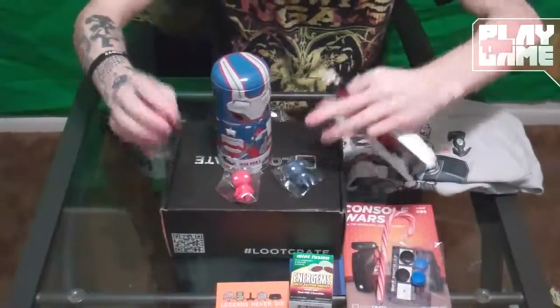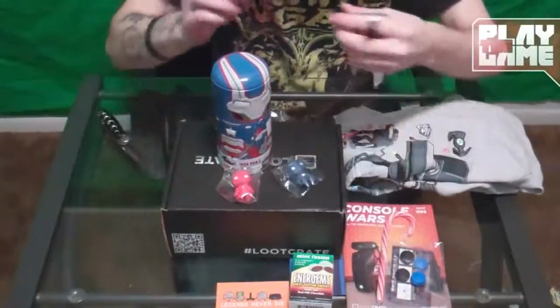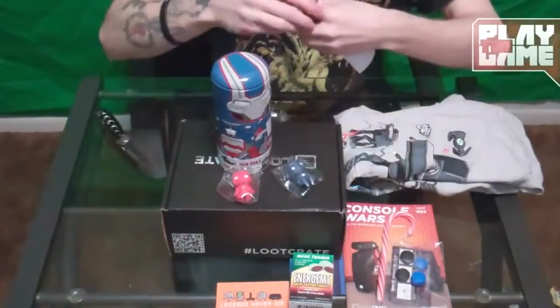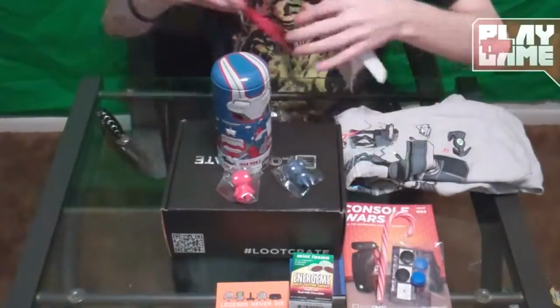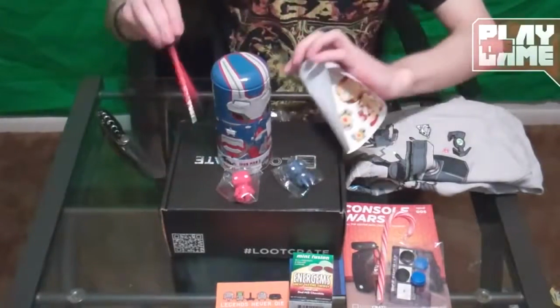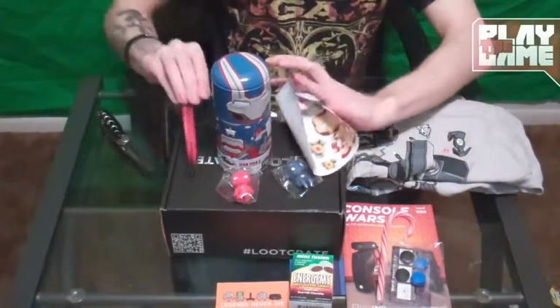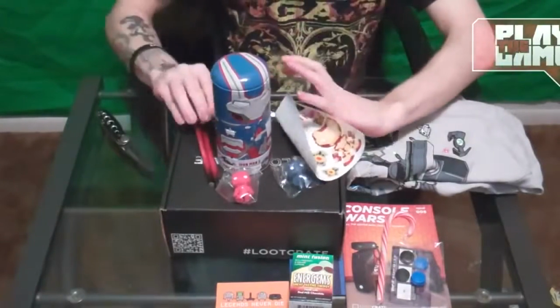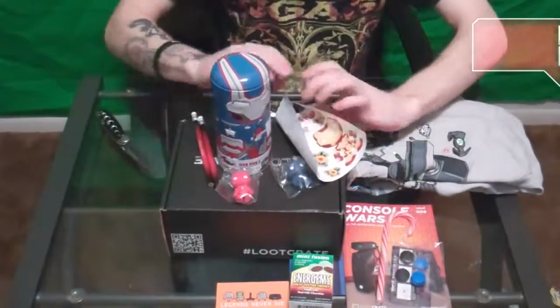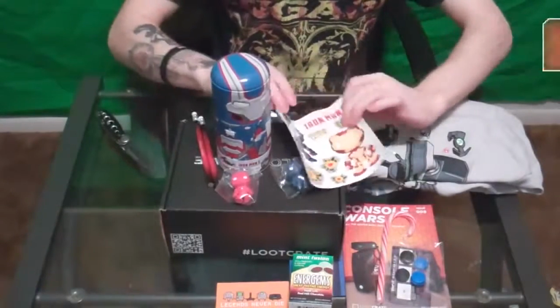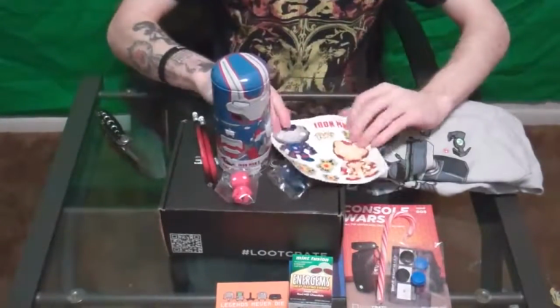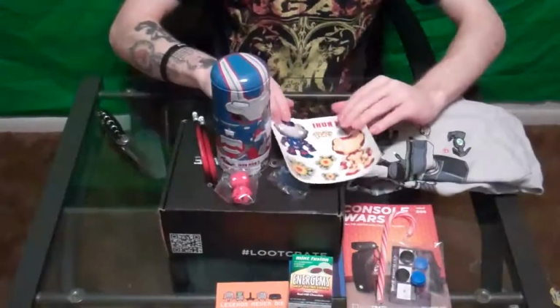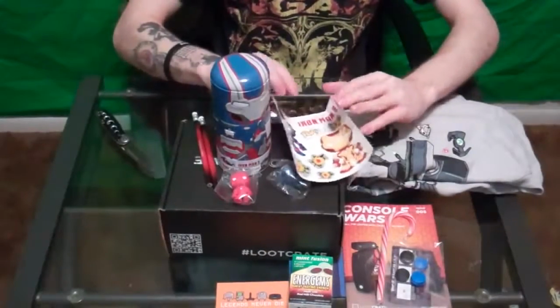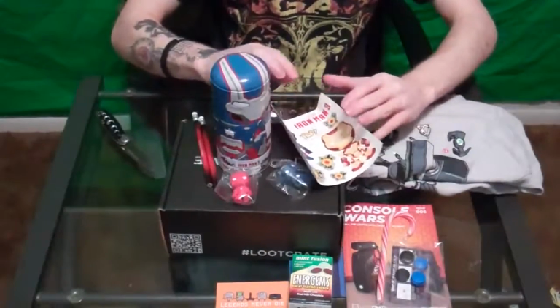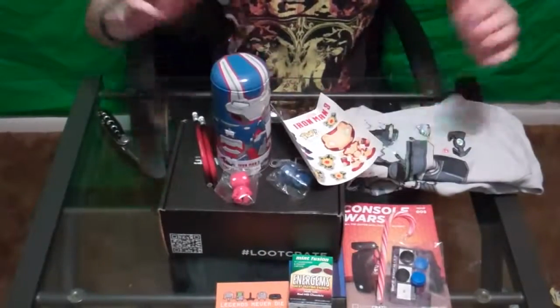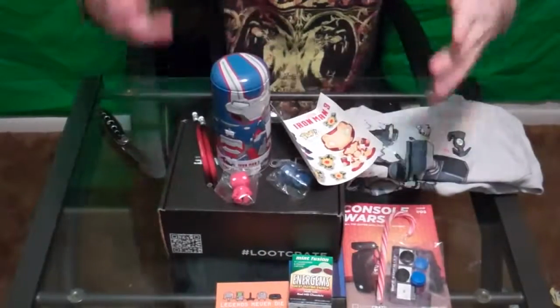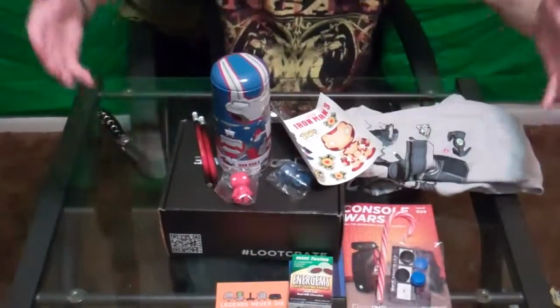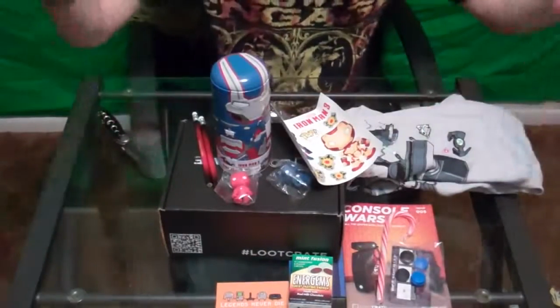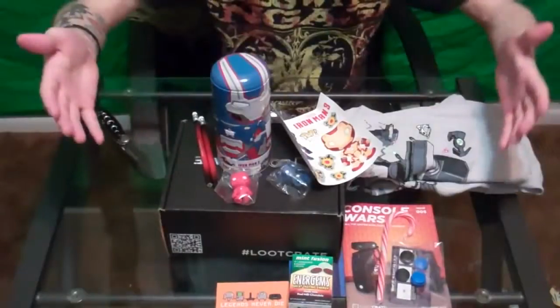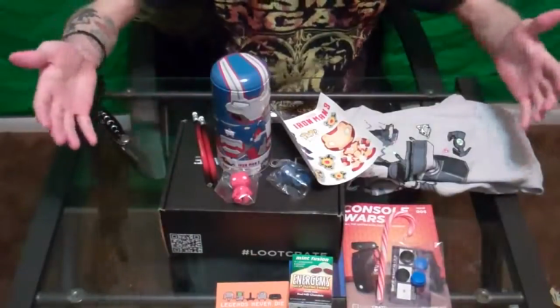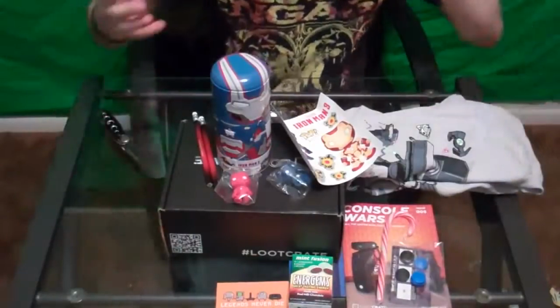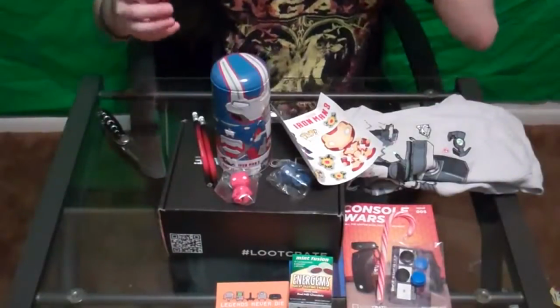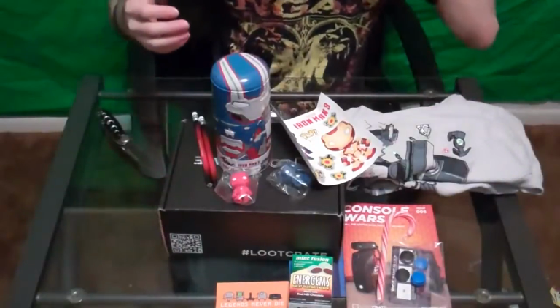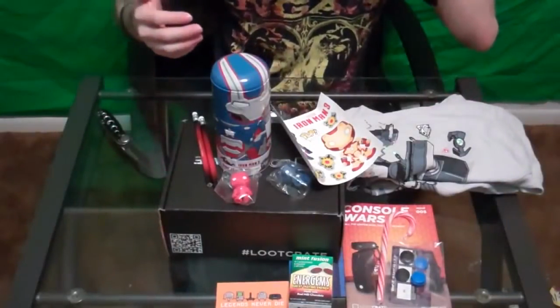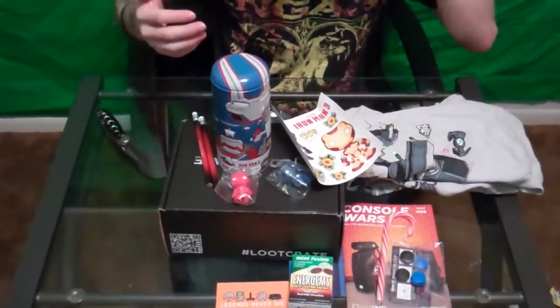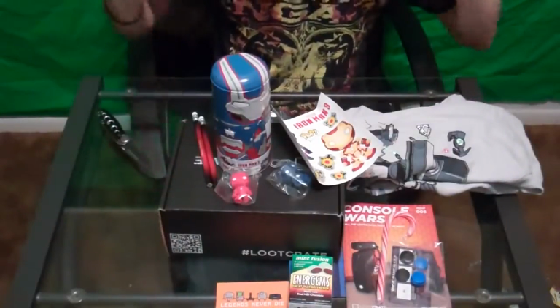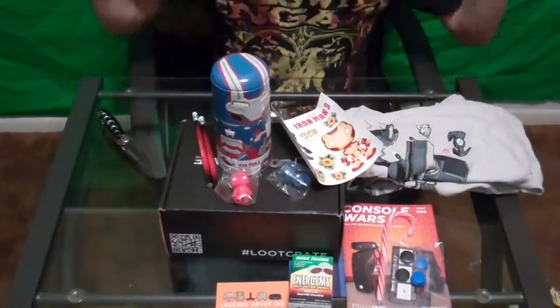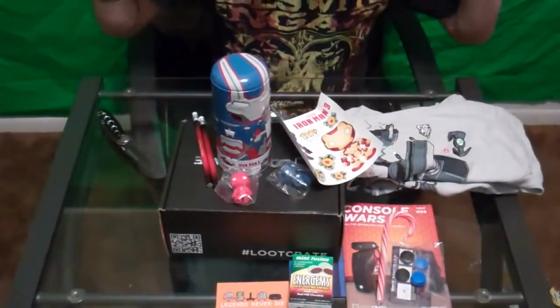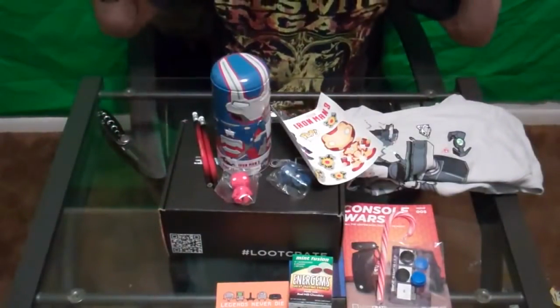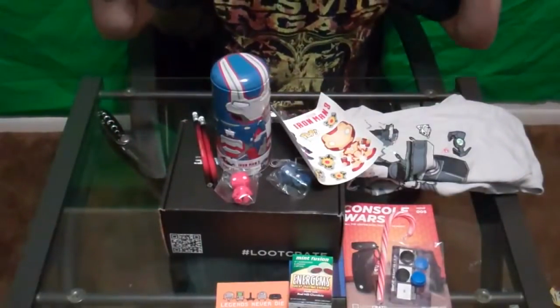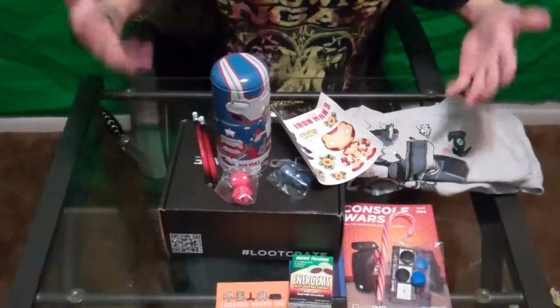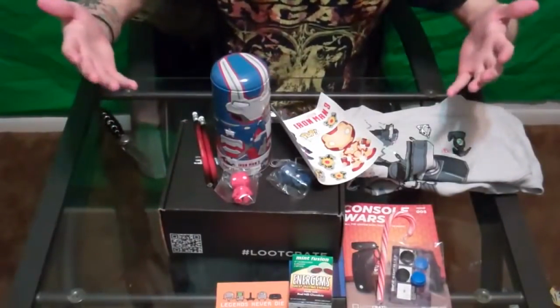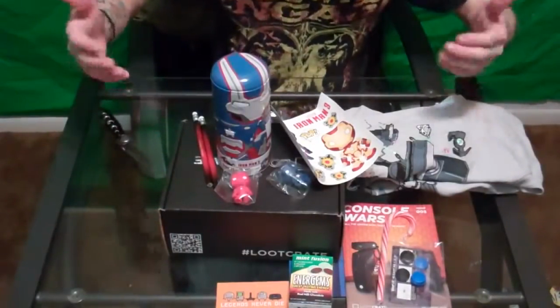So this has been a very fun unboxing and I hope you guys go check out Loot Crate like I already said. I will see you all in the next video.